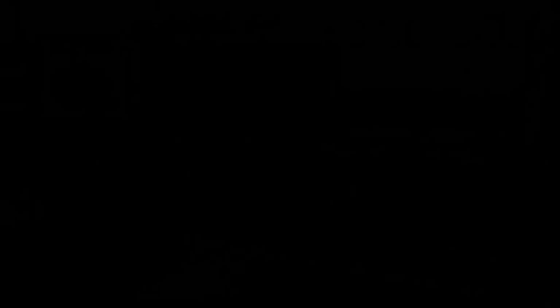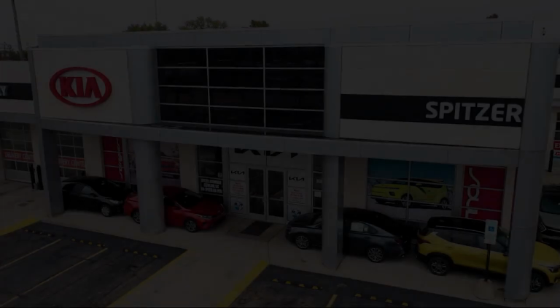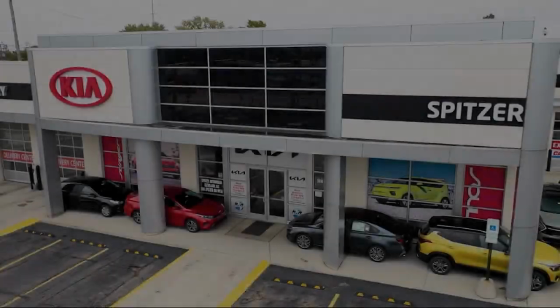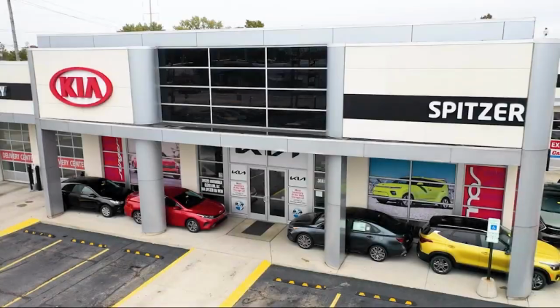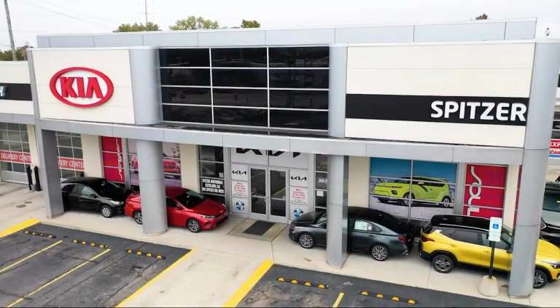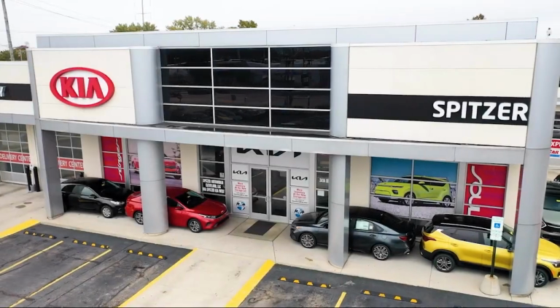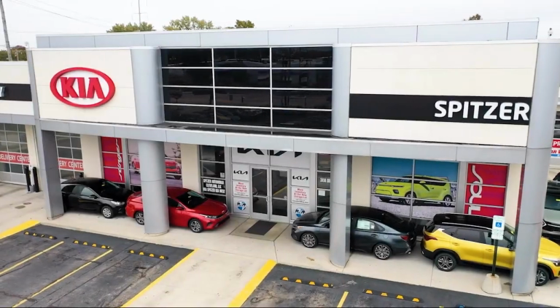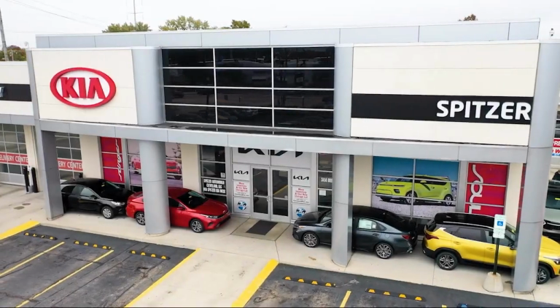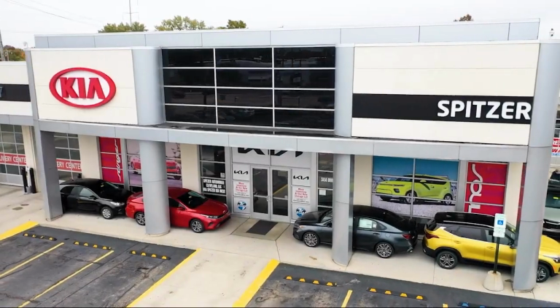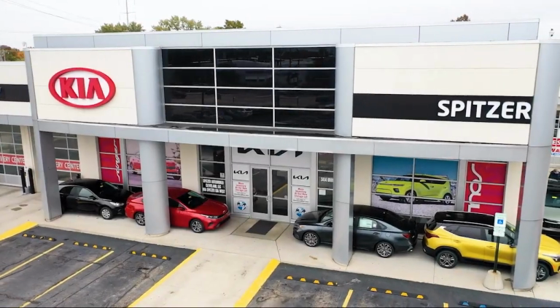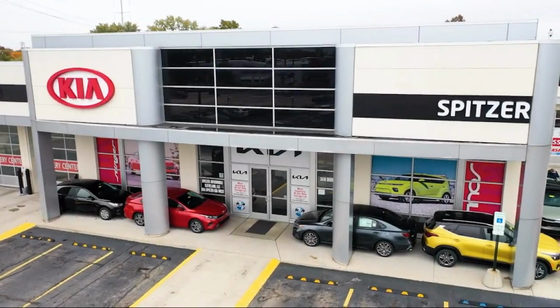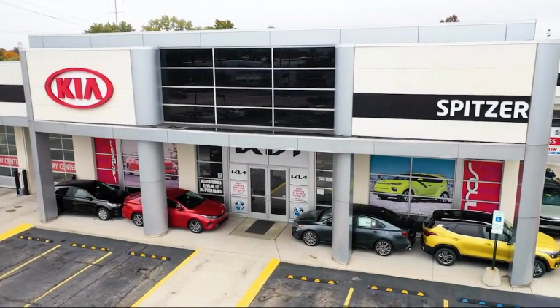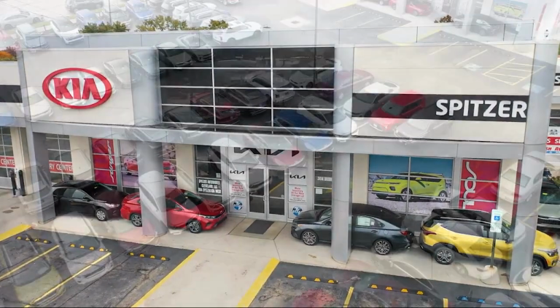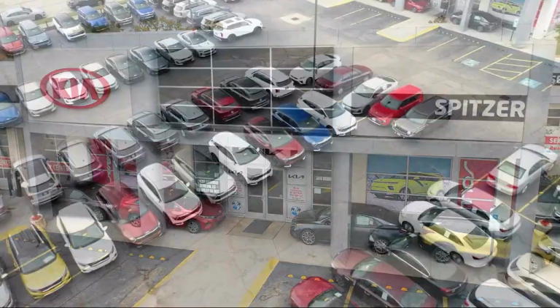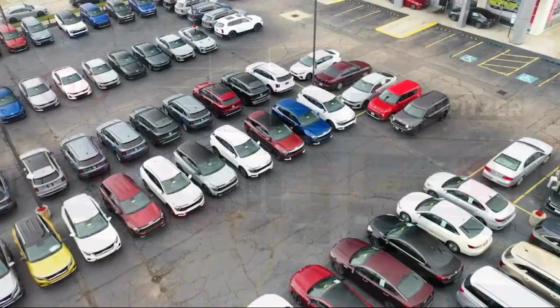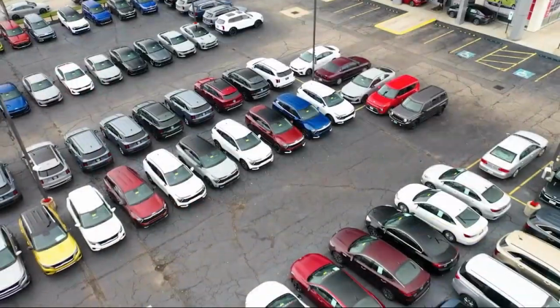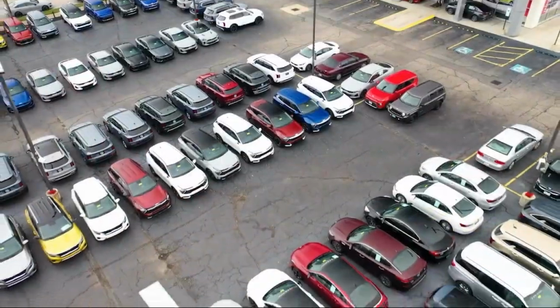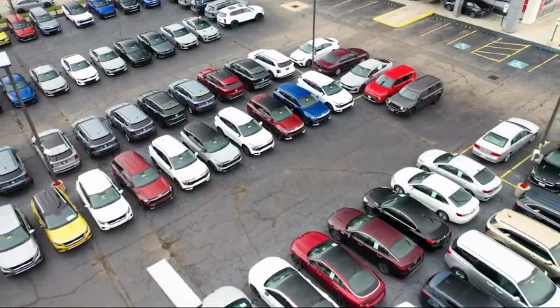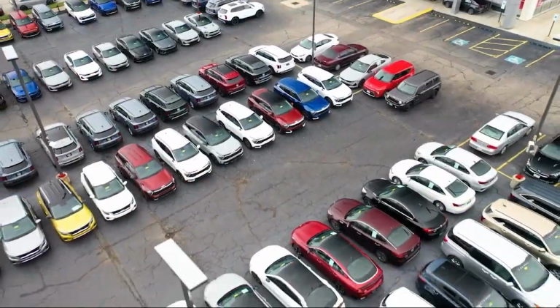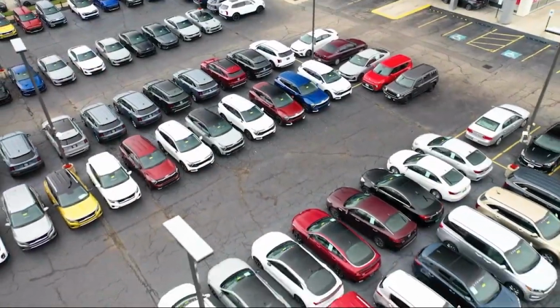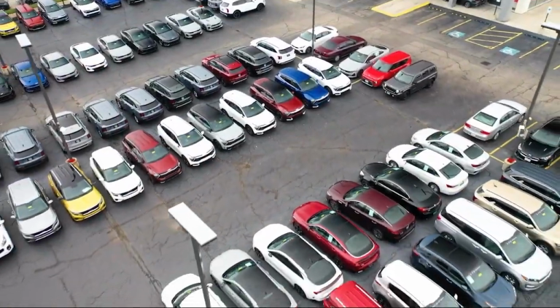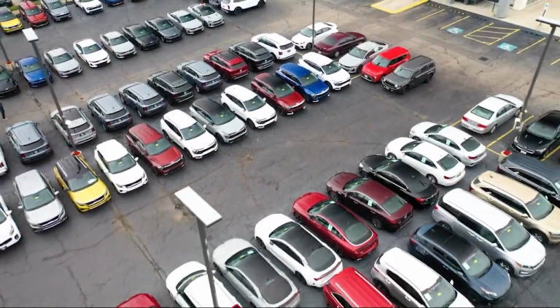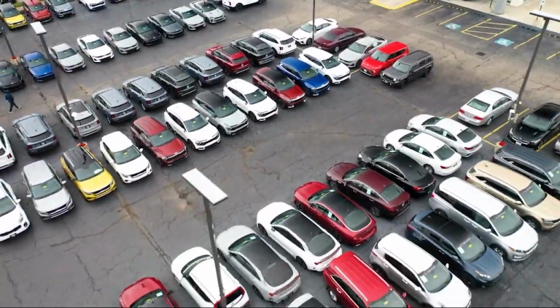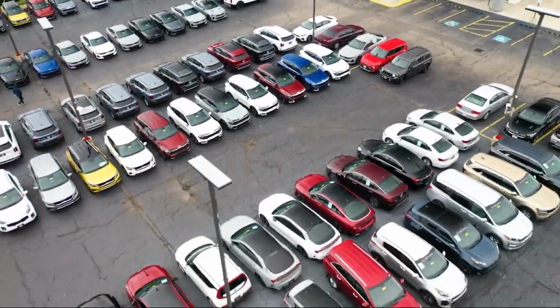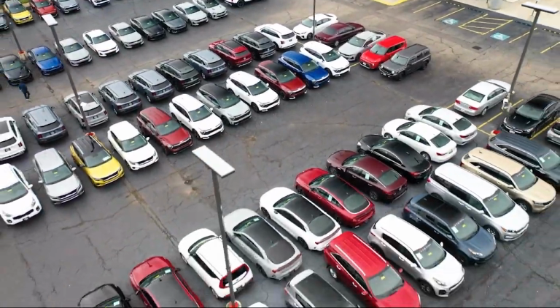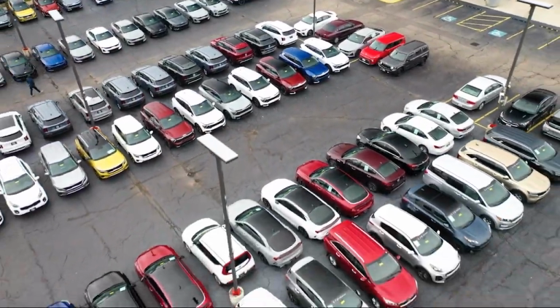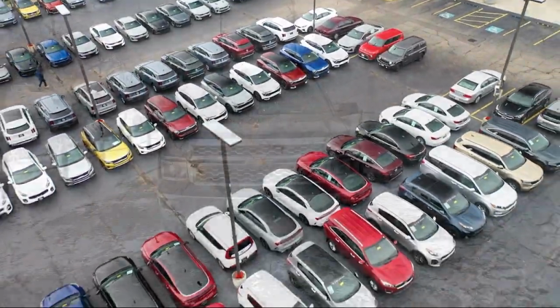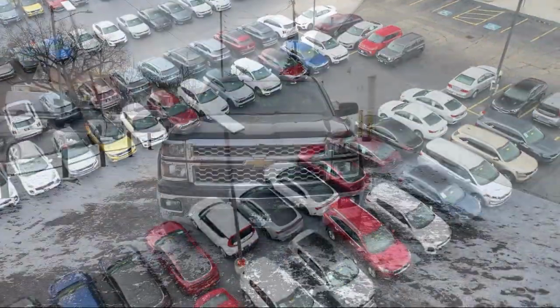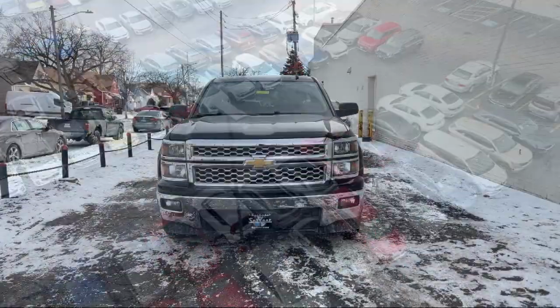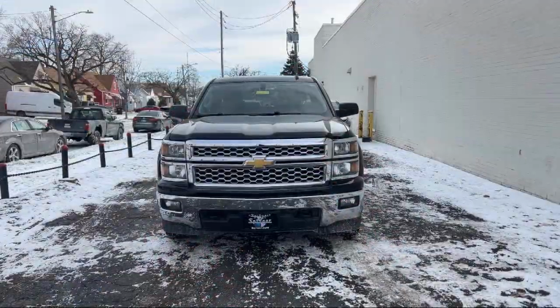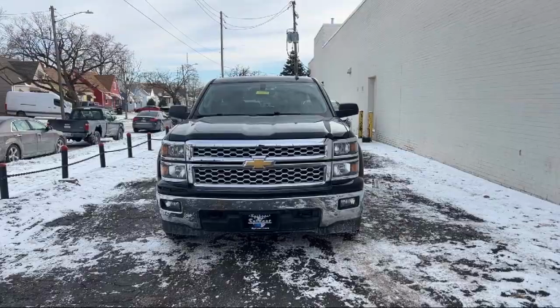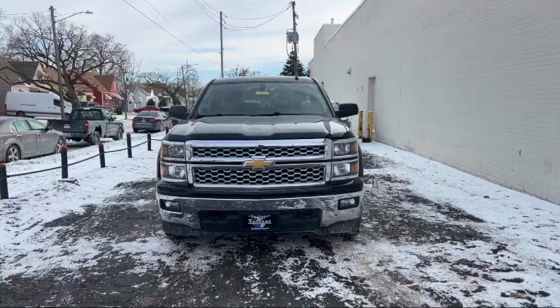Welcome to Spitzer Kia of Cleveland, and here's a look at one of our great vehicles for sale.